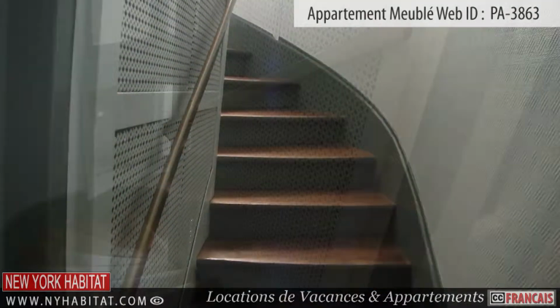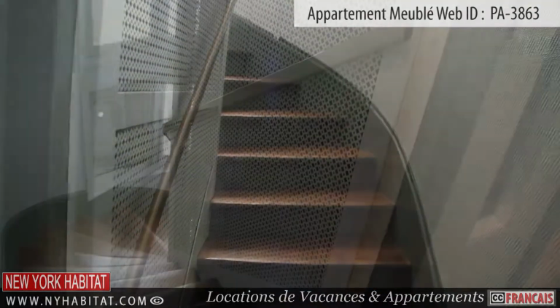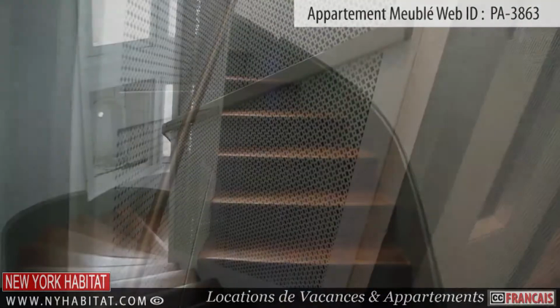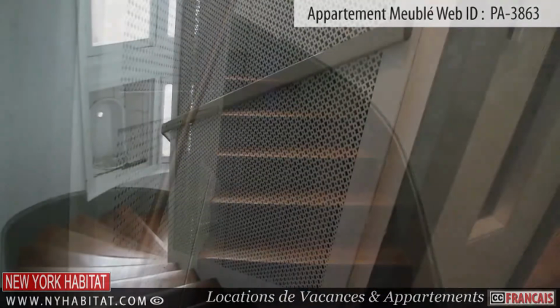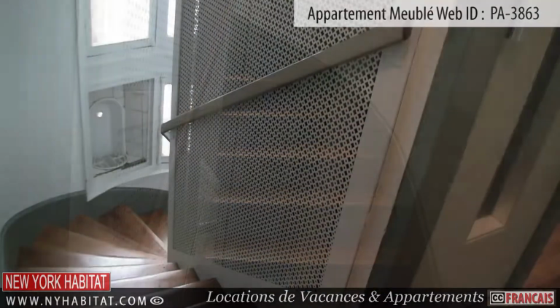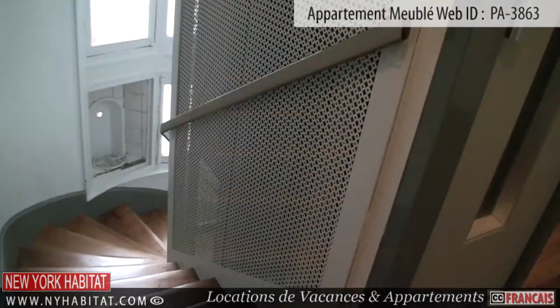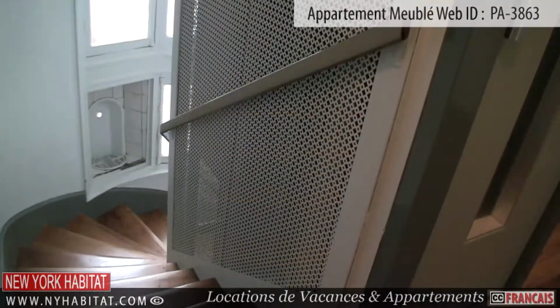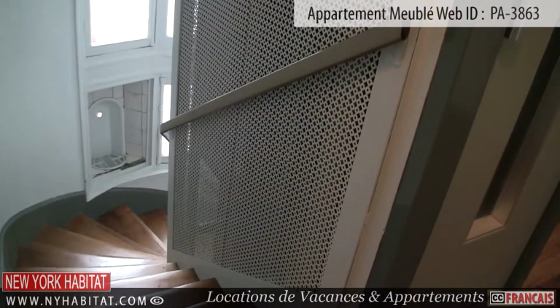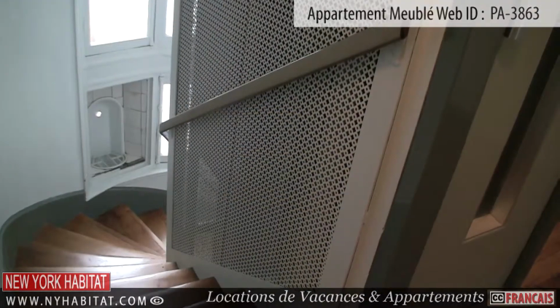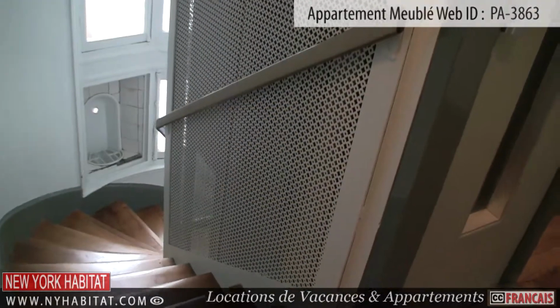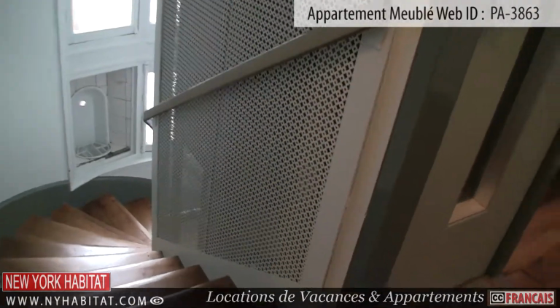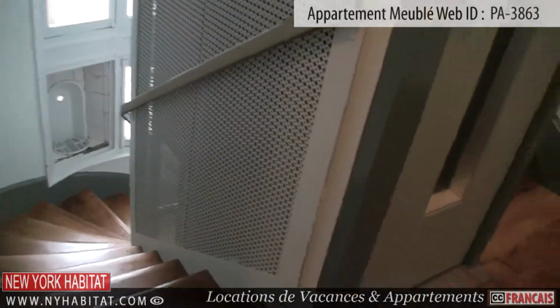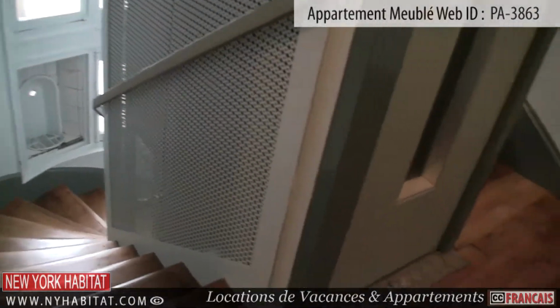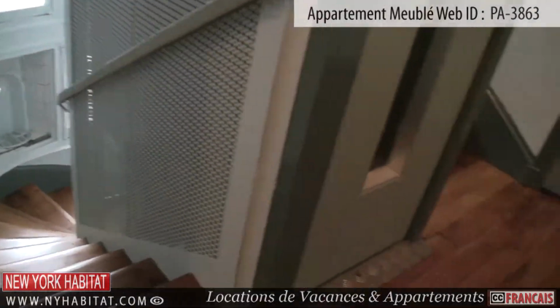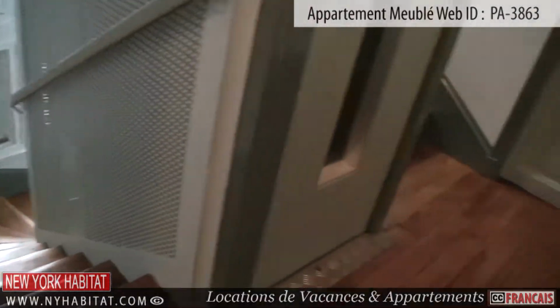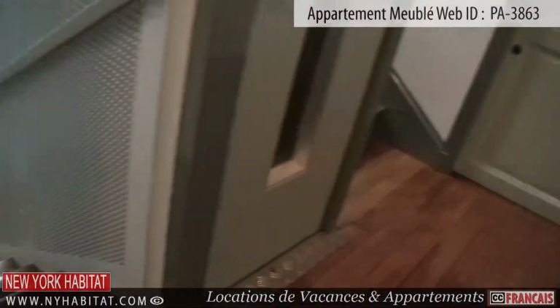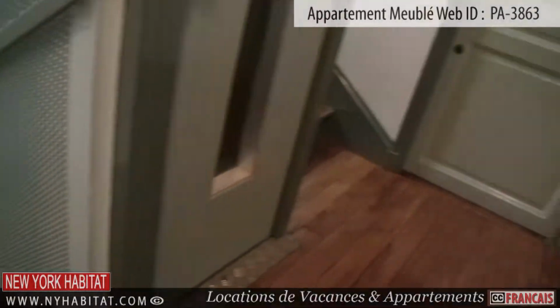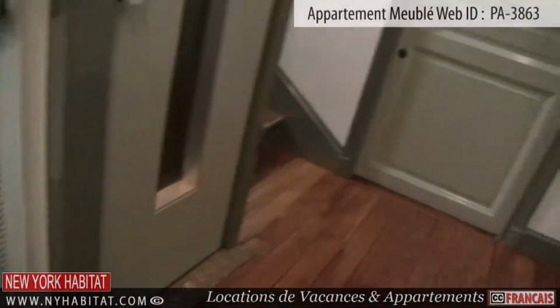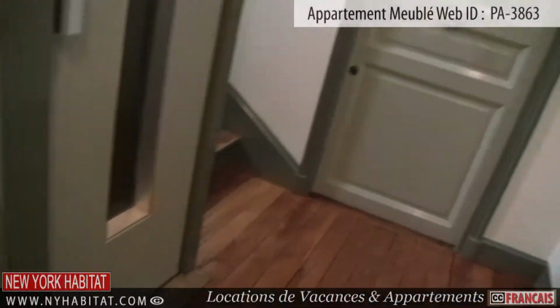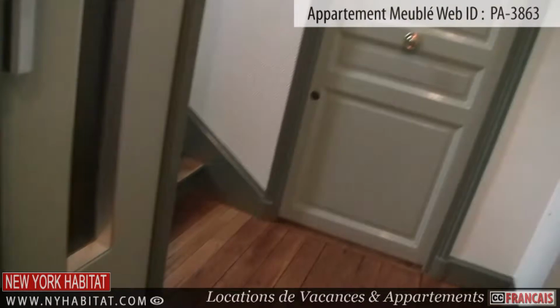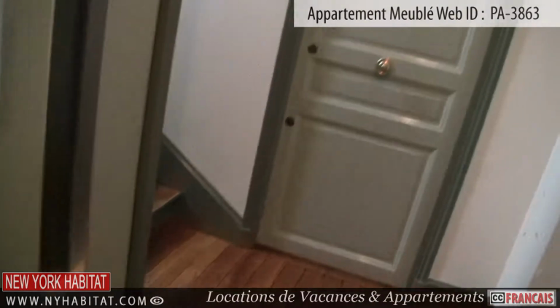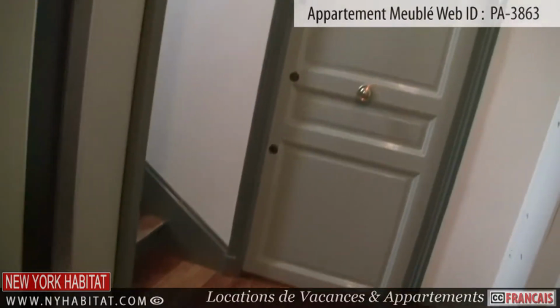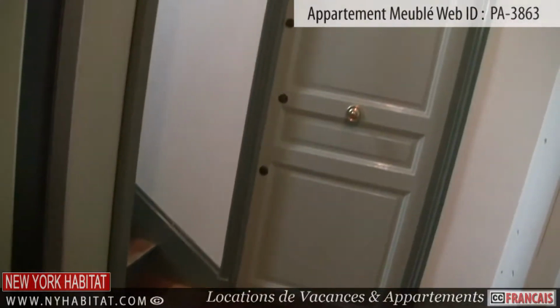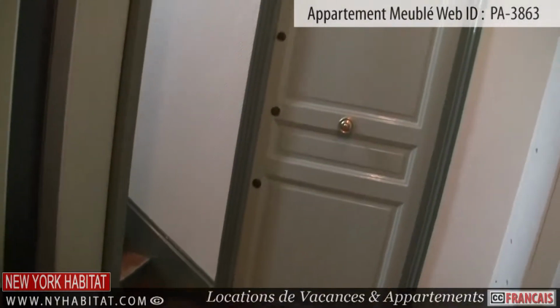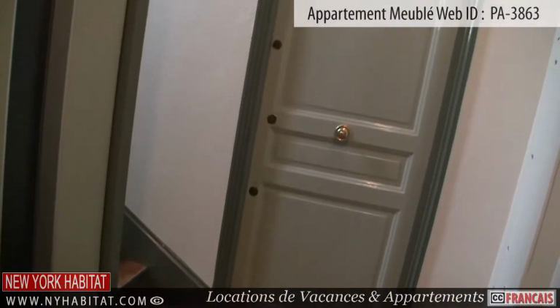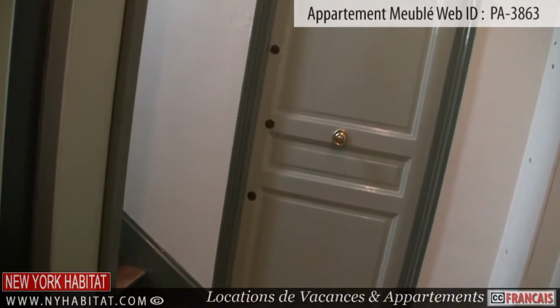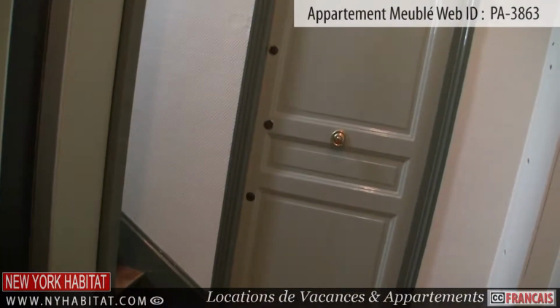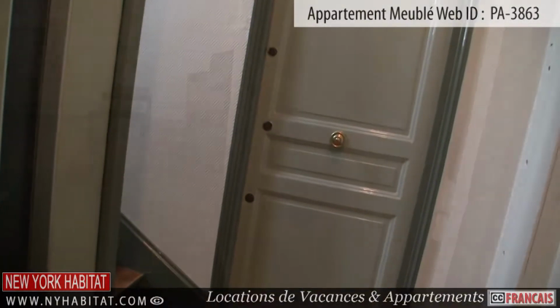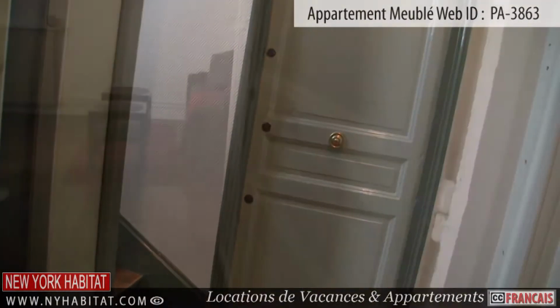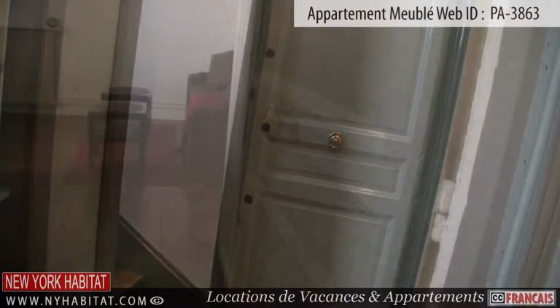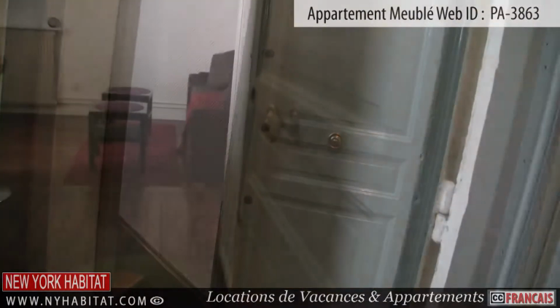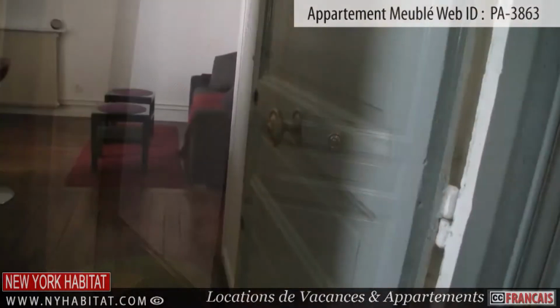This apartment is located on the 4th floor — 5th floor in the US — of an elevator building.